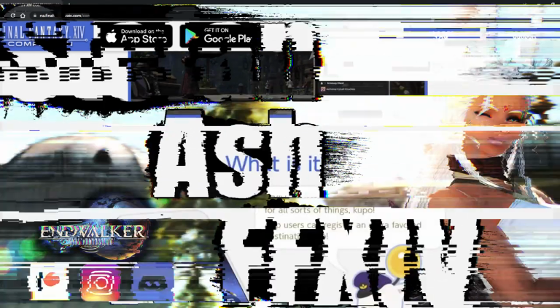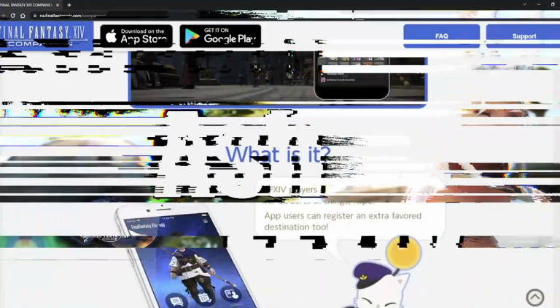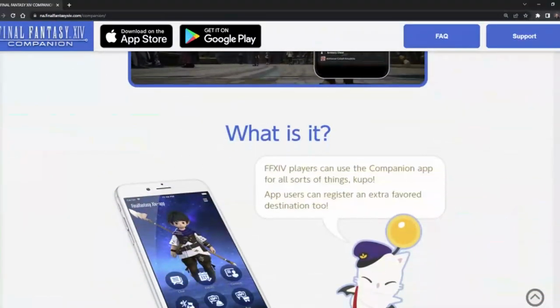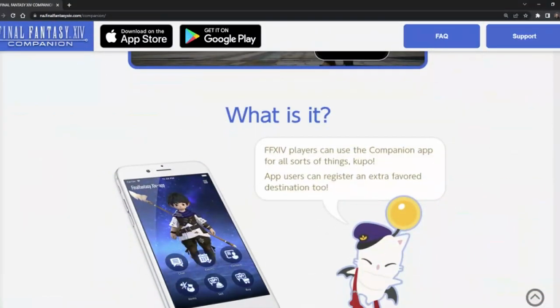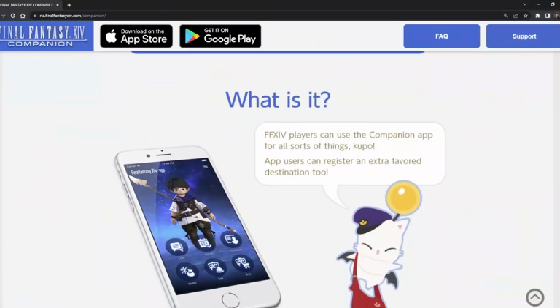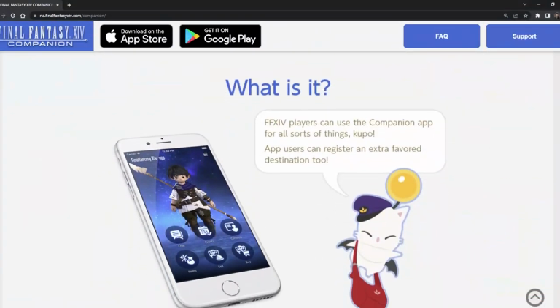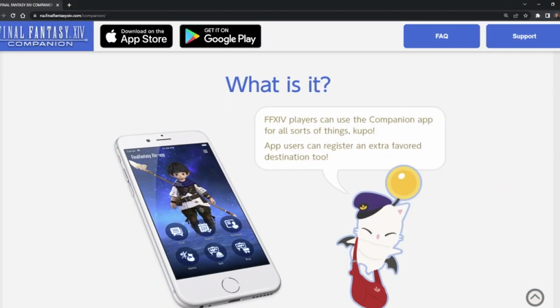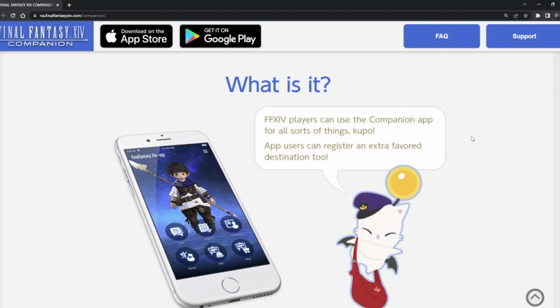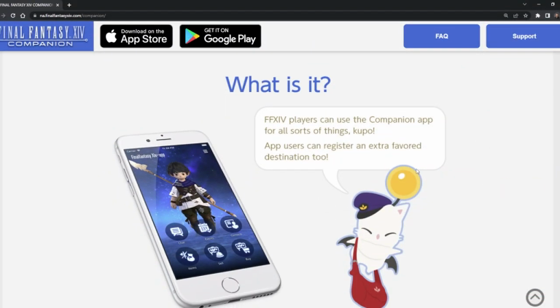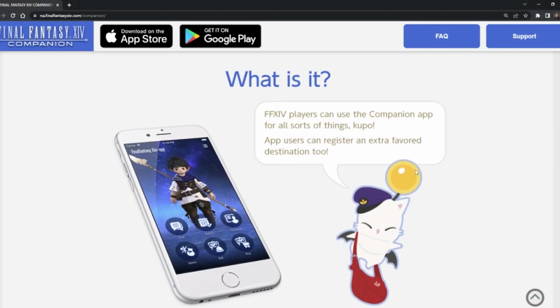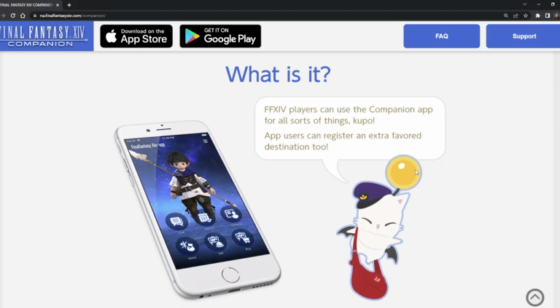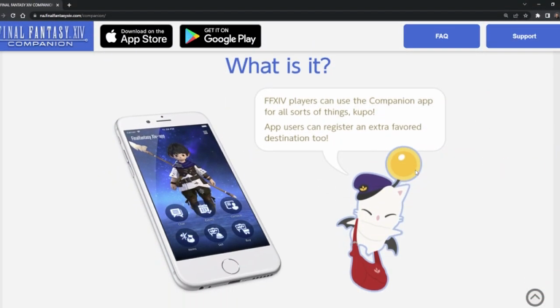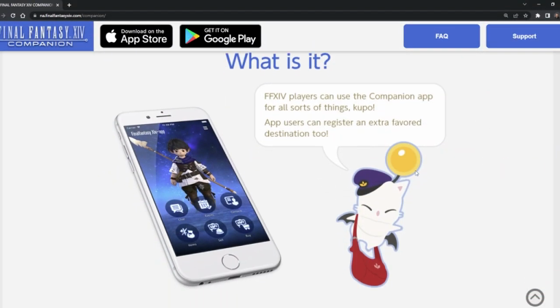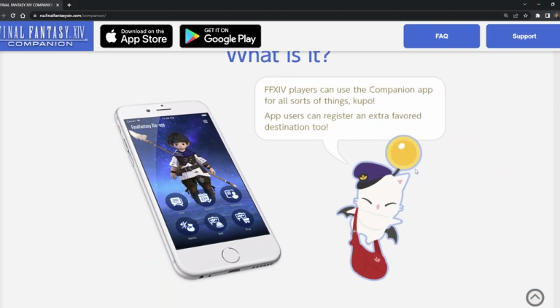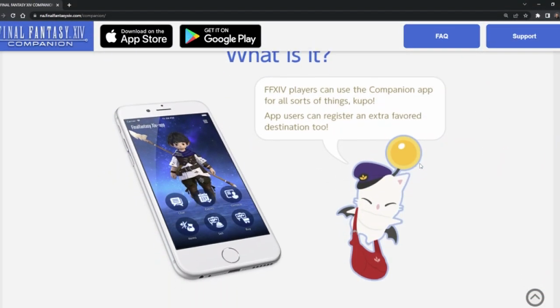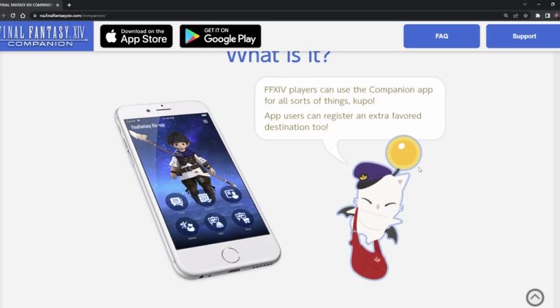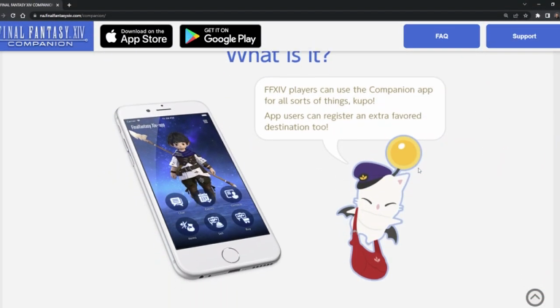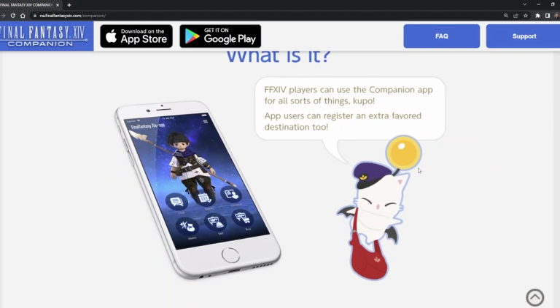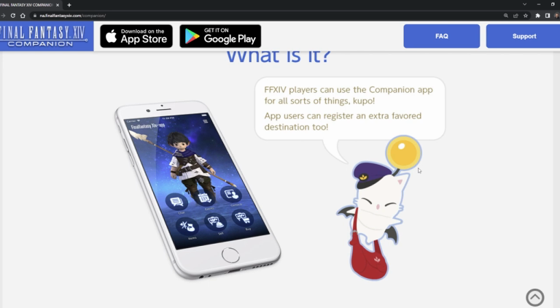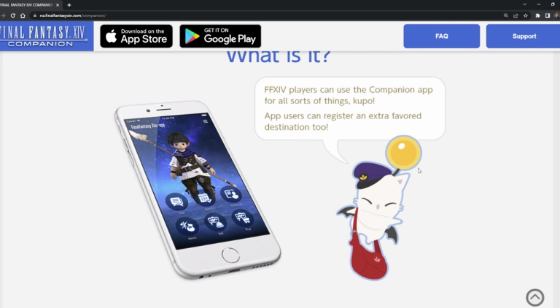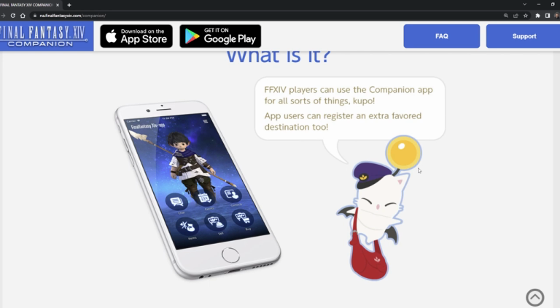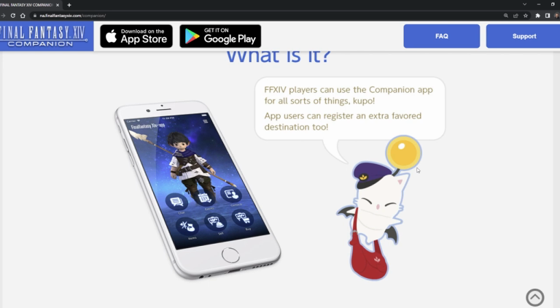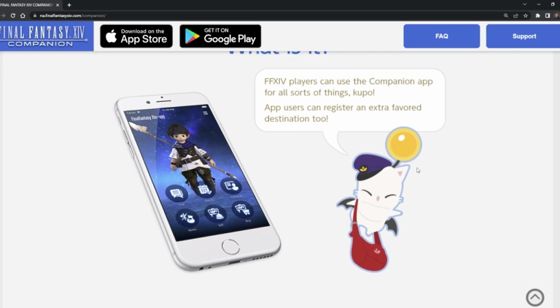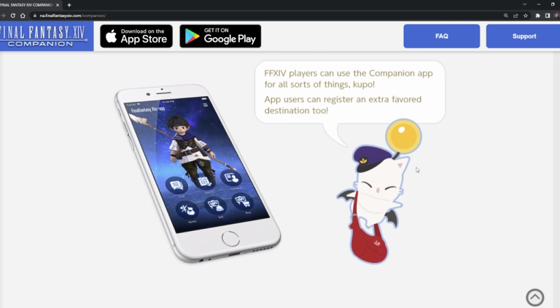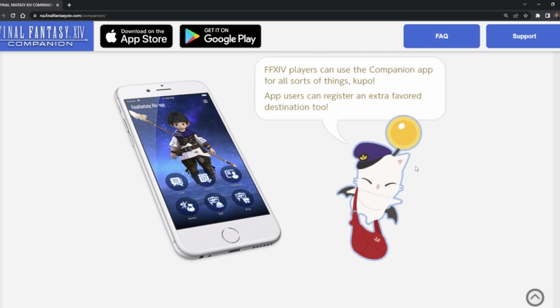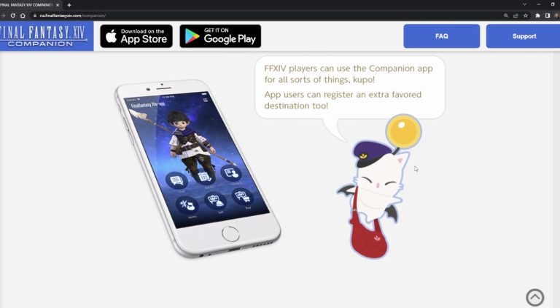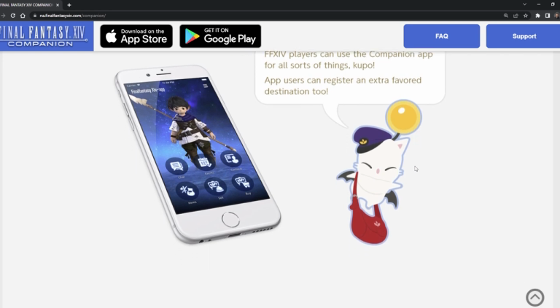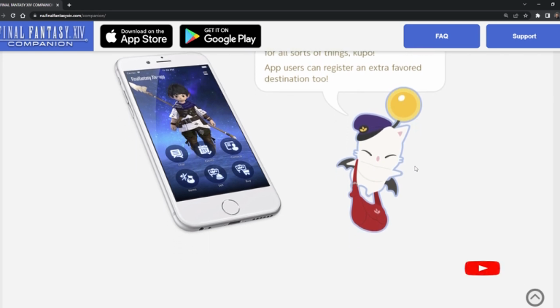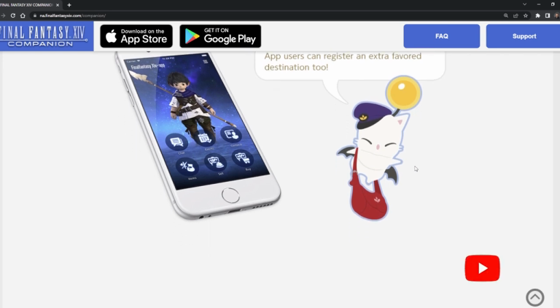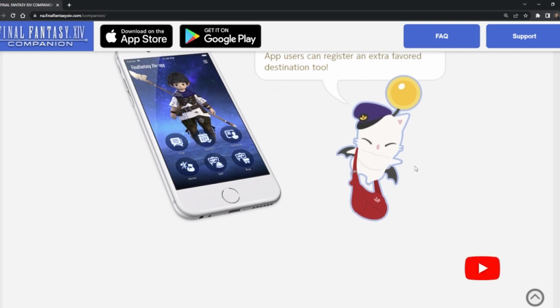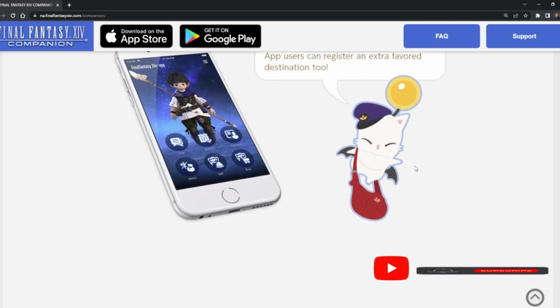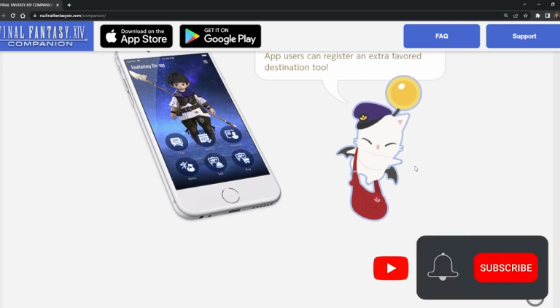The companion app is a Final Fantasy downloadable app for your phone. It will give you basic access to character information, retainers, and chats.